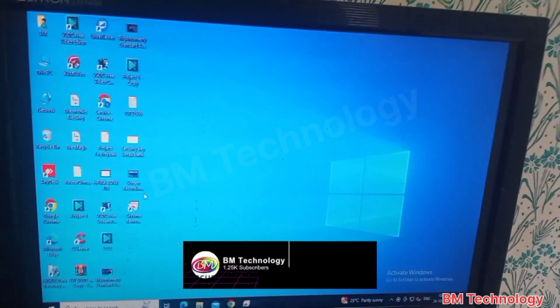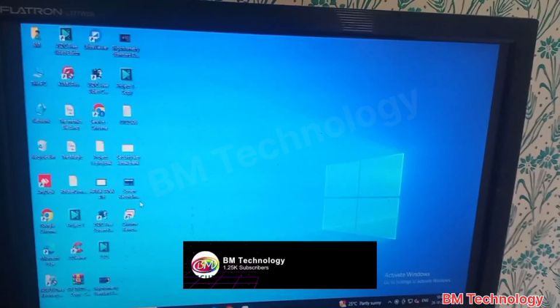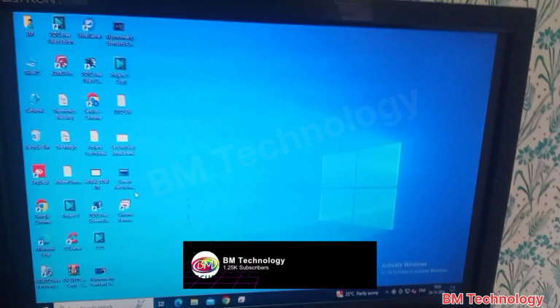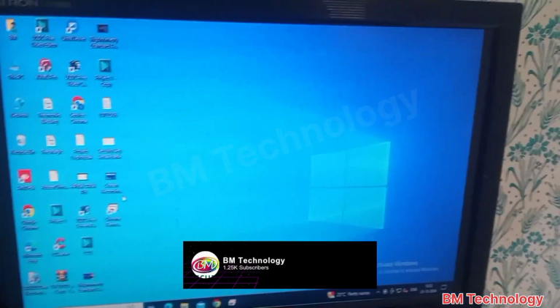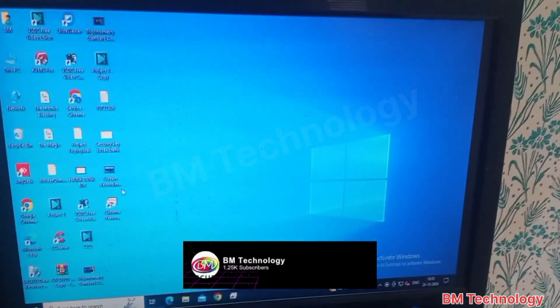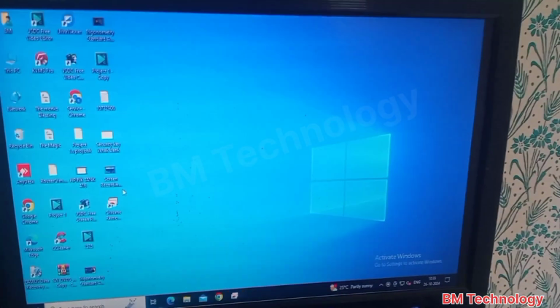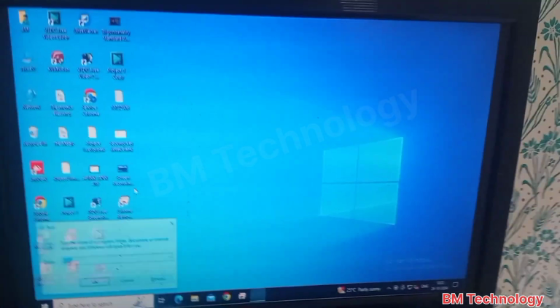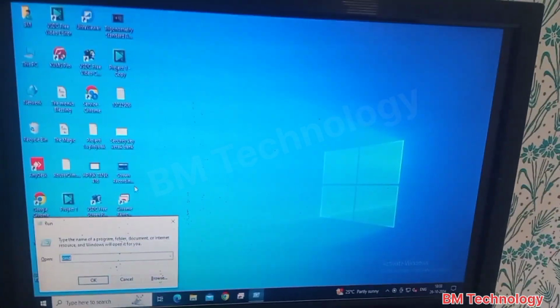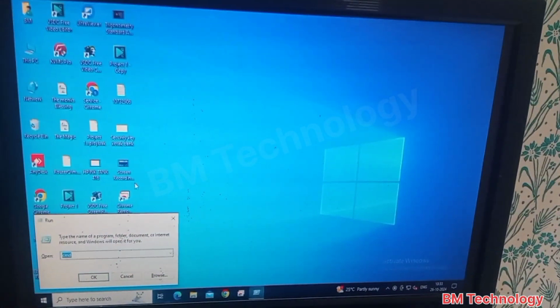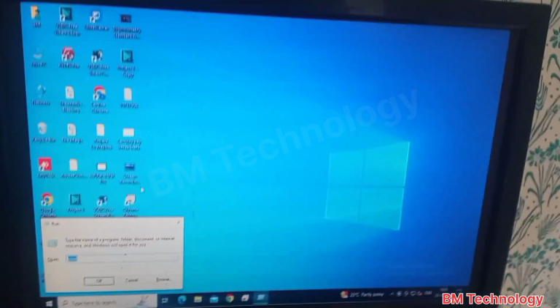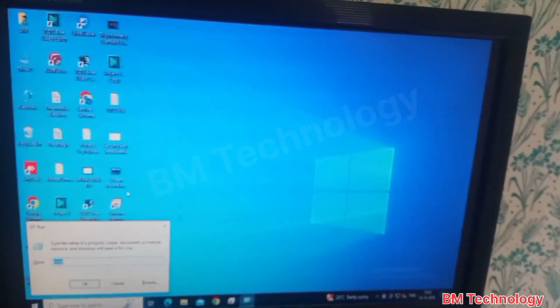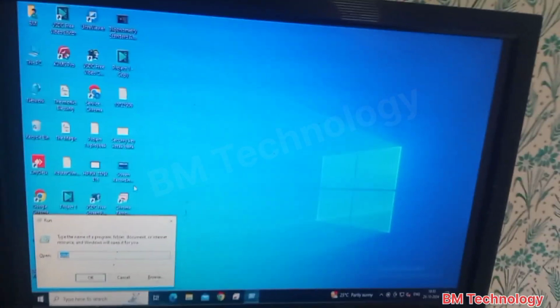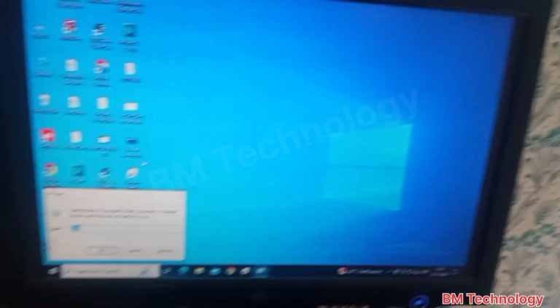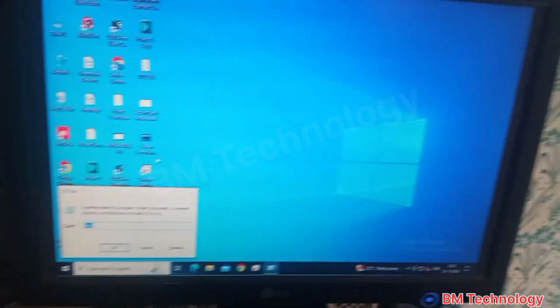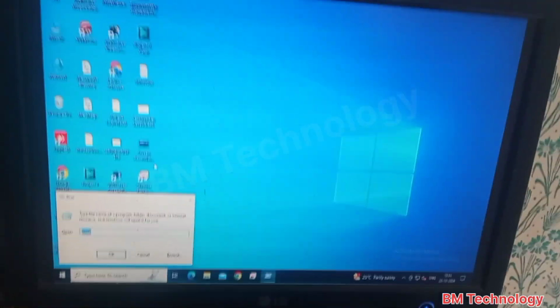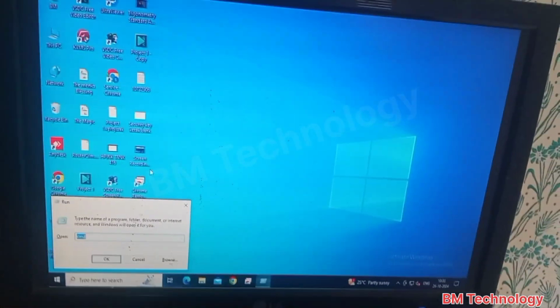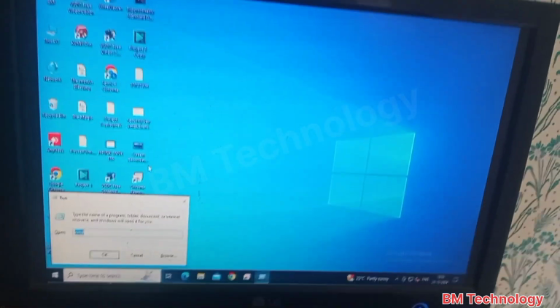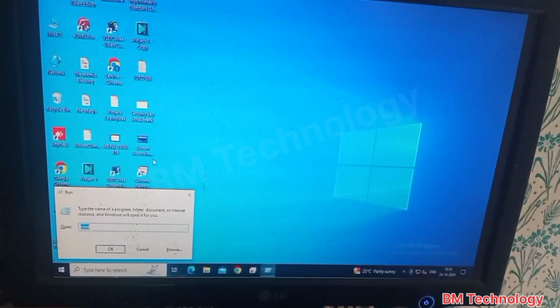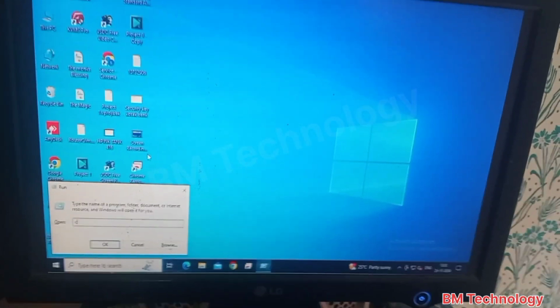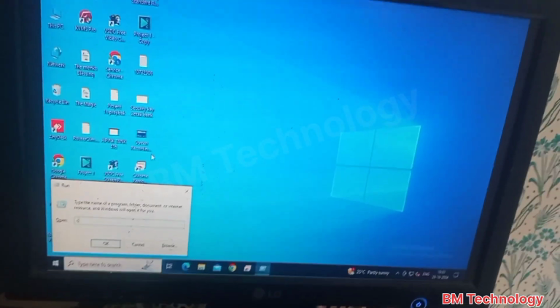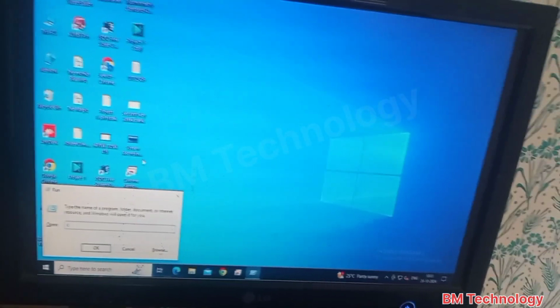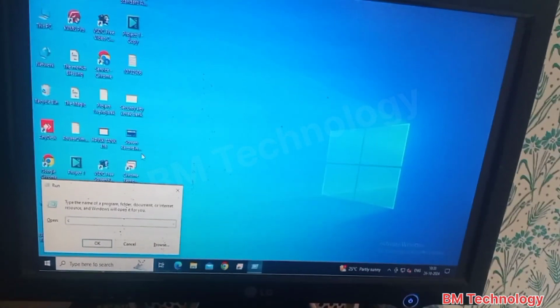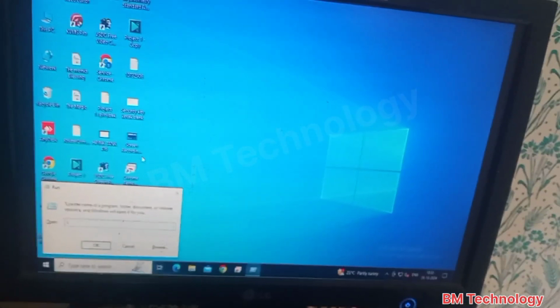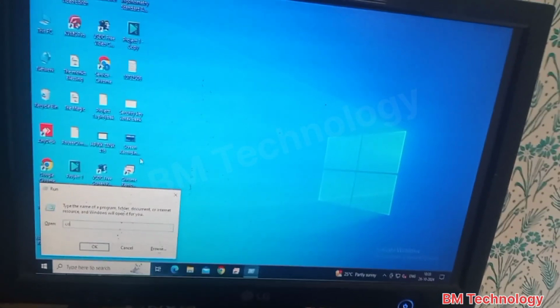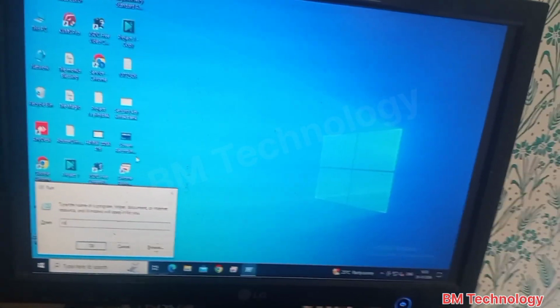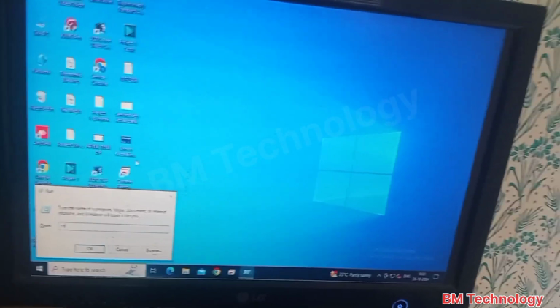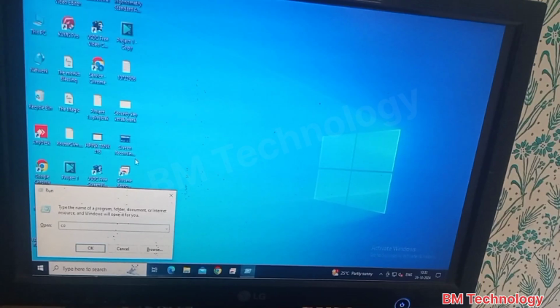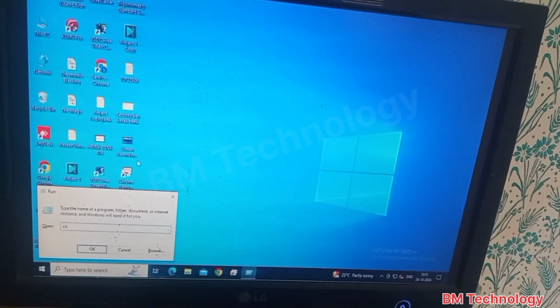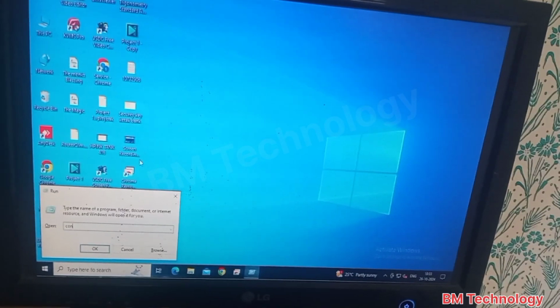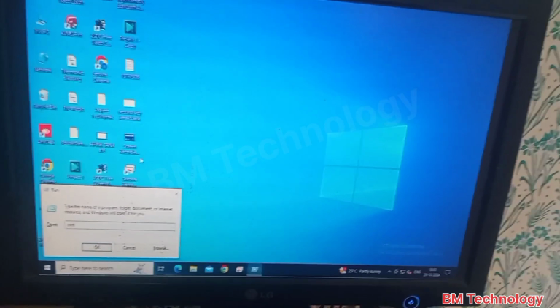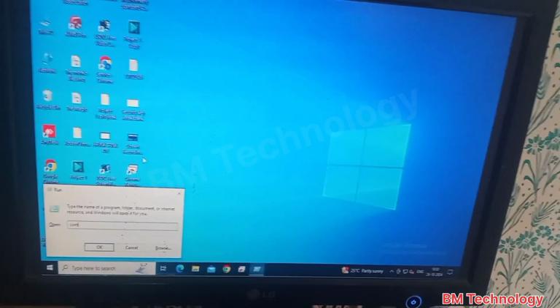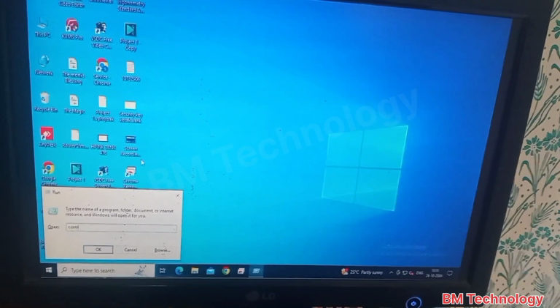Let's take a printout from PC. Open control panel and type on command control.